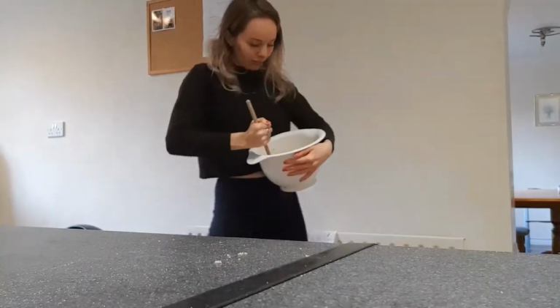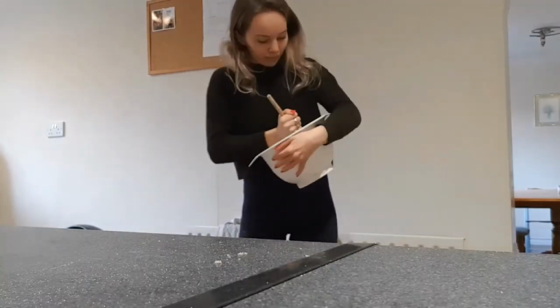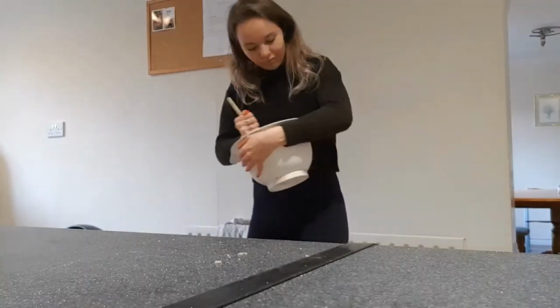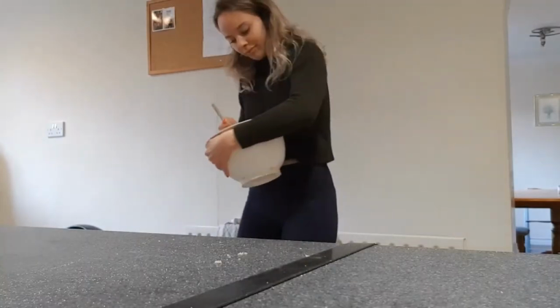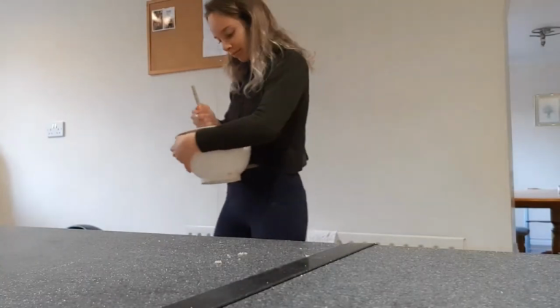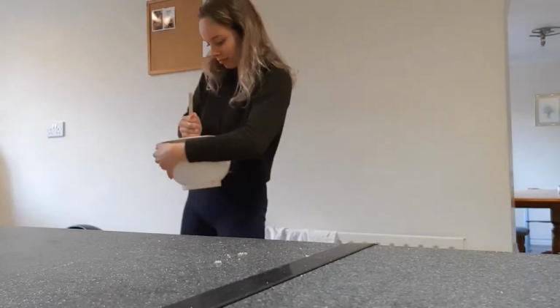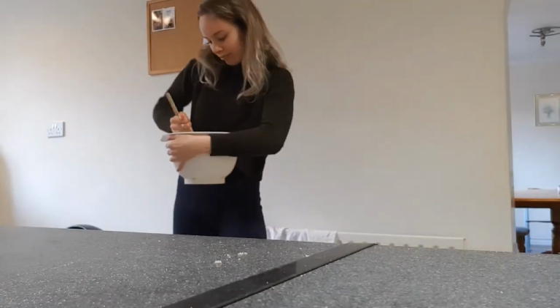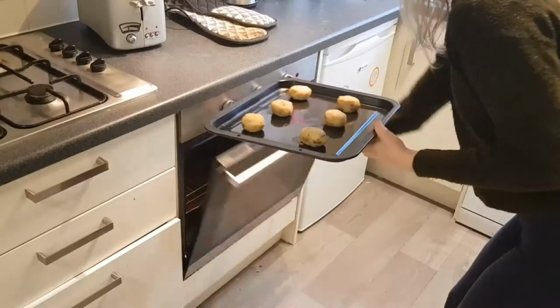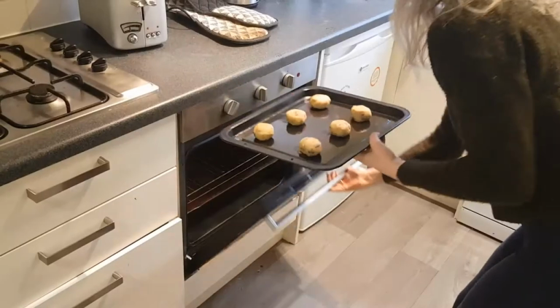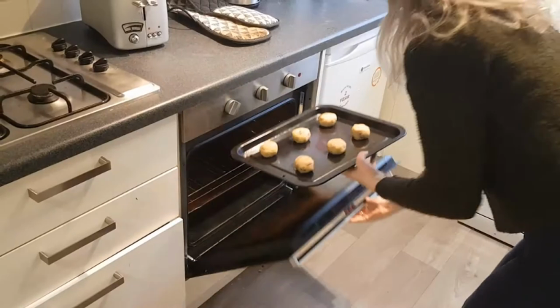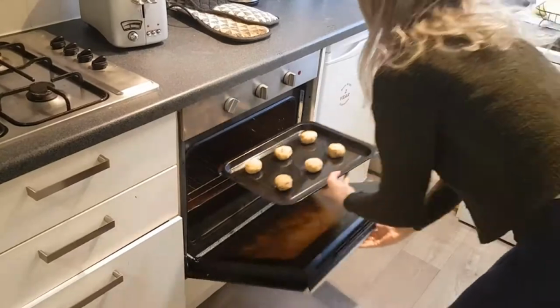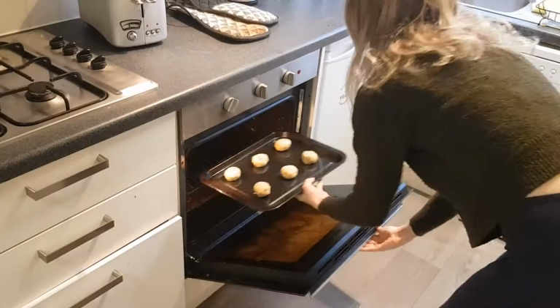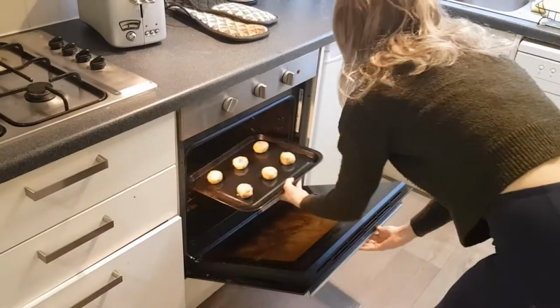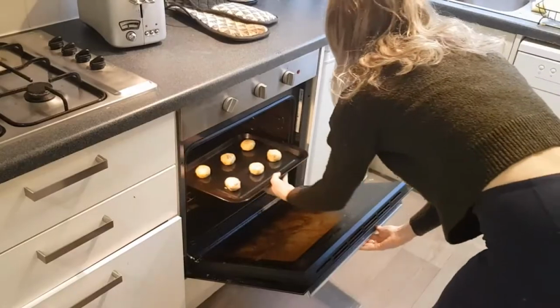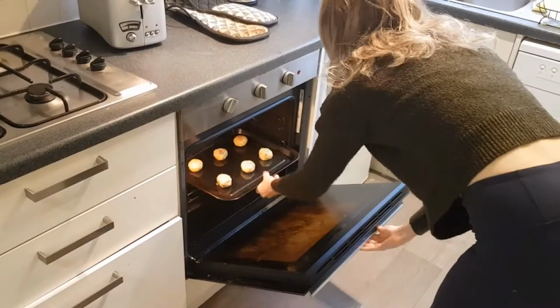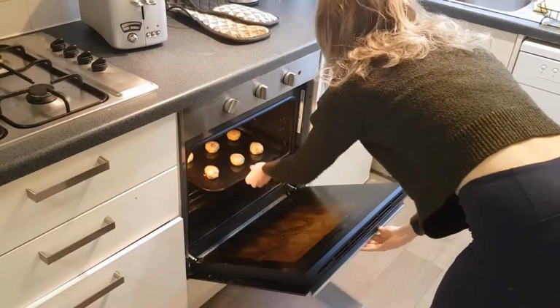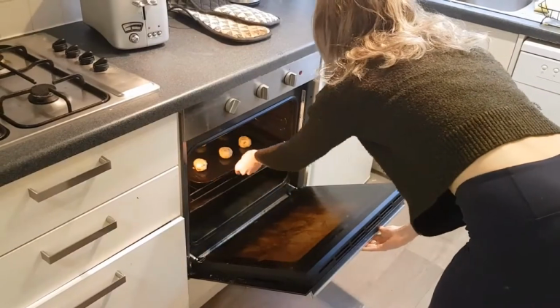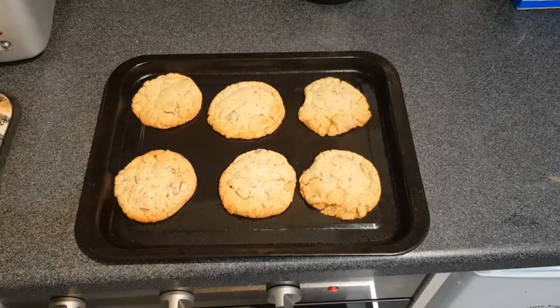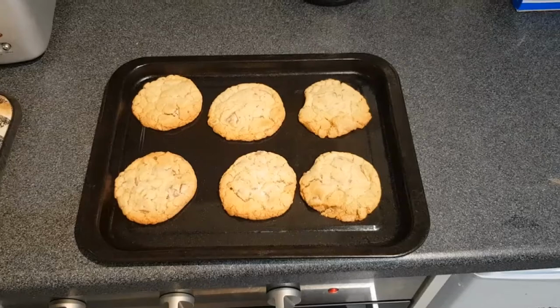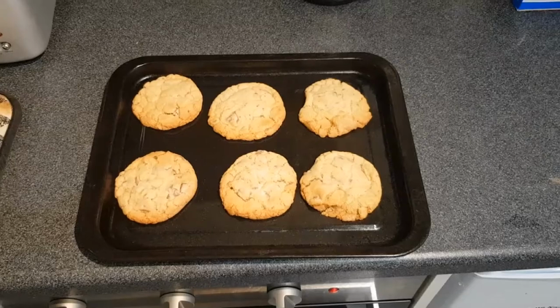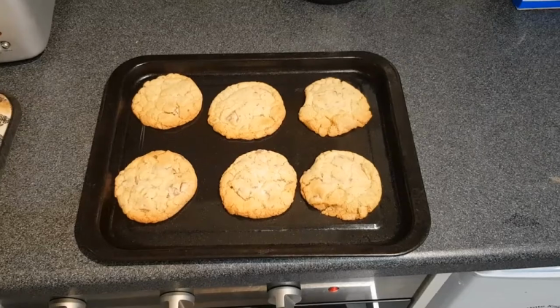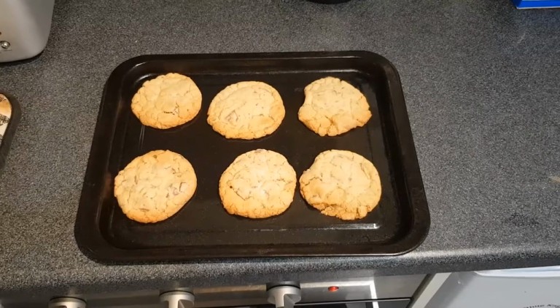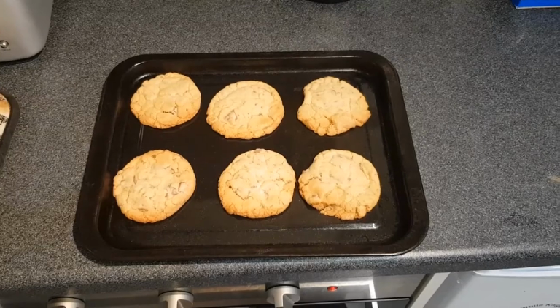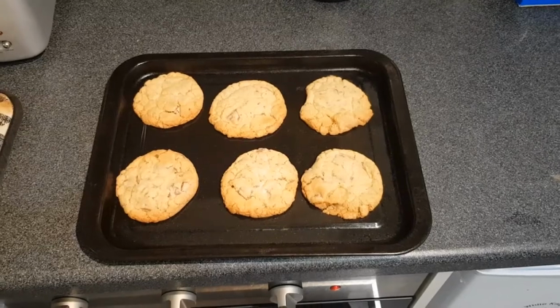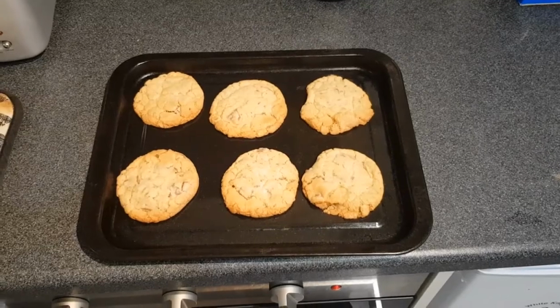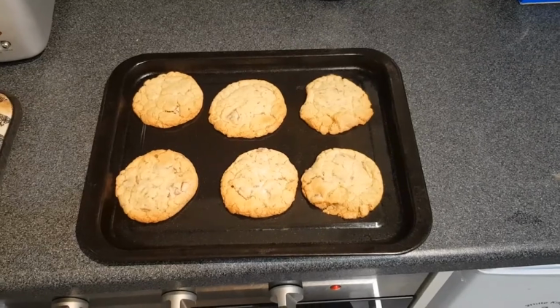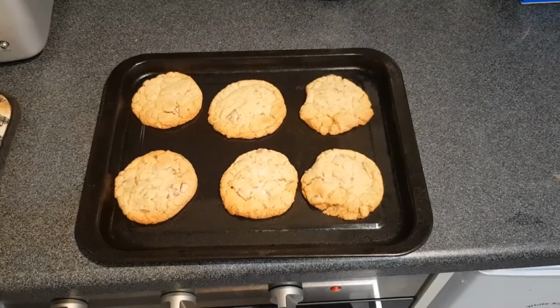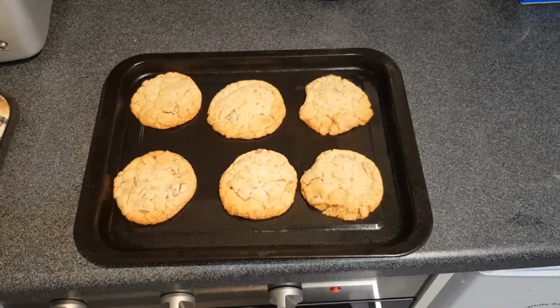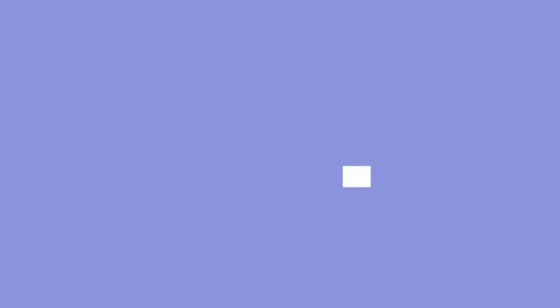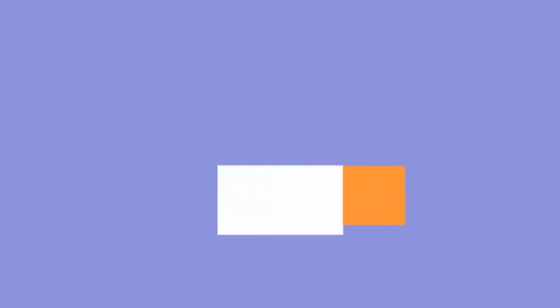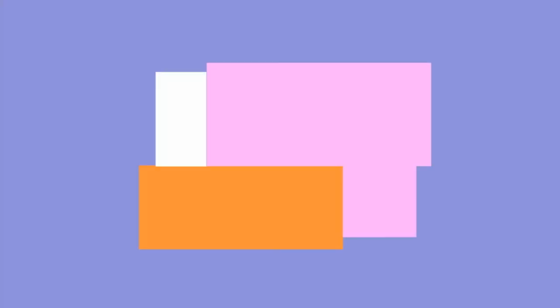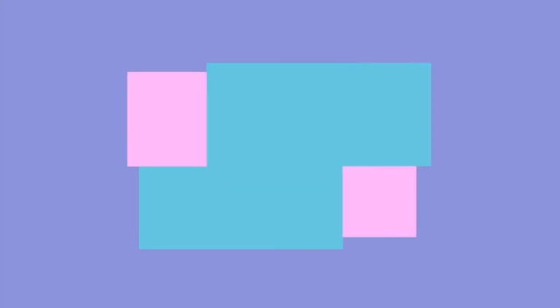Hi guys, I'm Sammy and I'm going to be showing you how to make some delicious chocolate chip cookies.